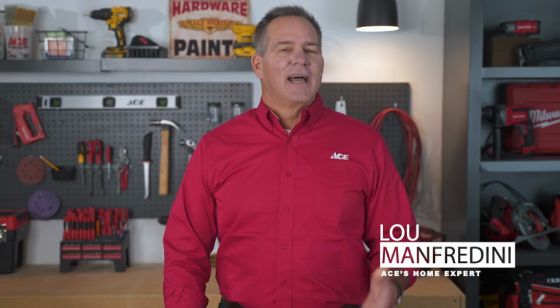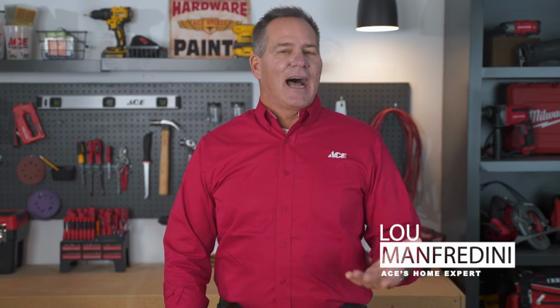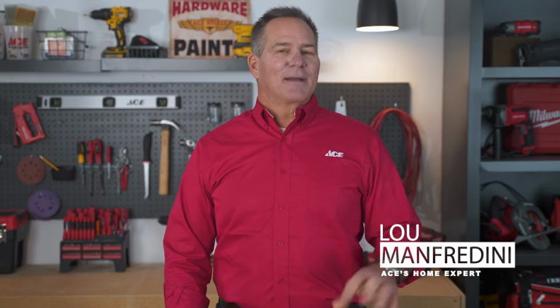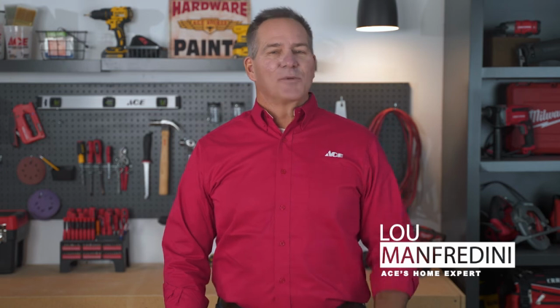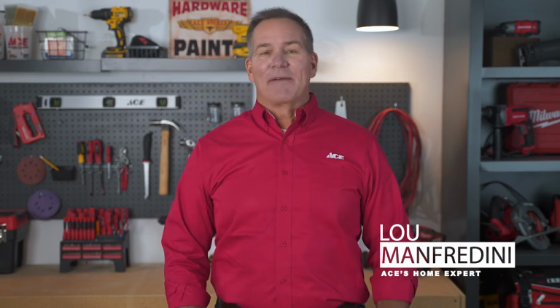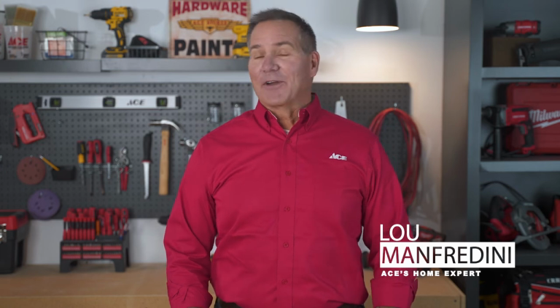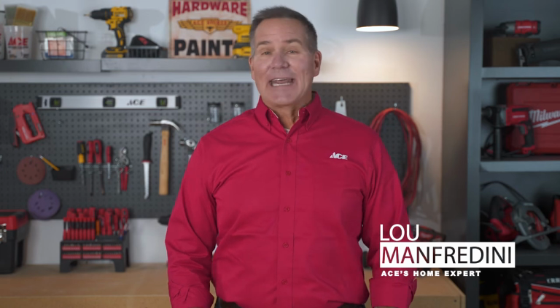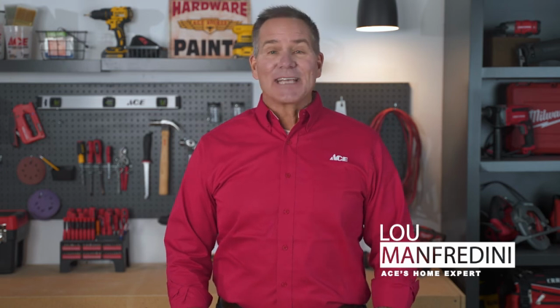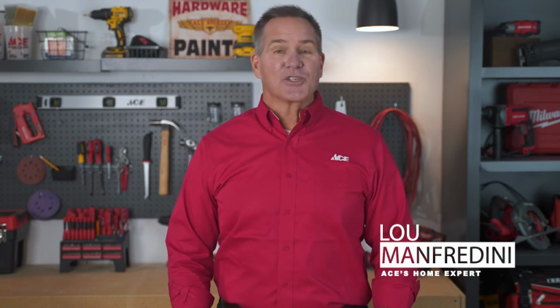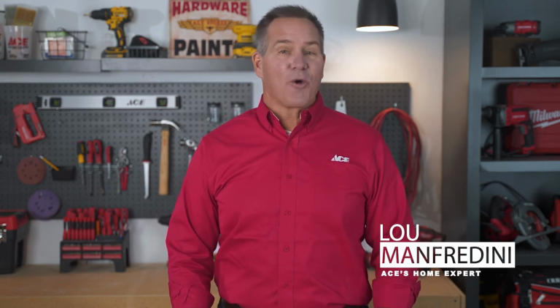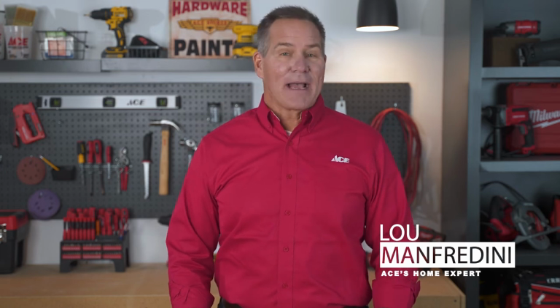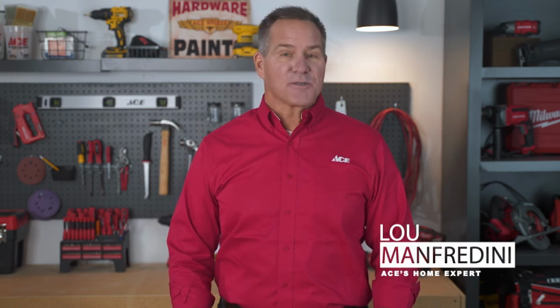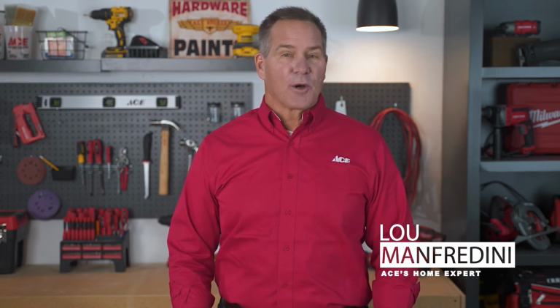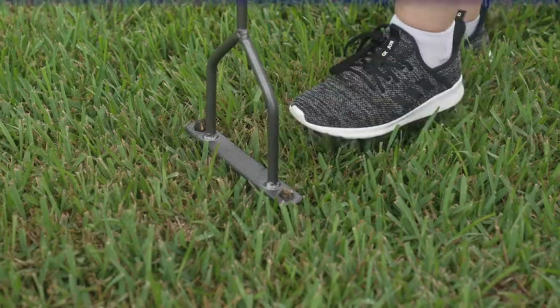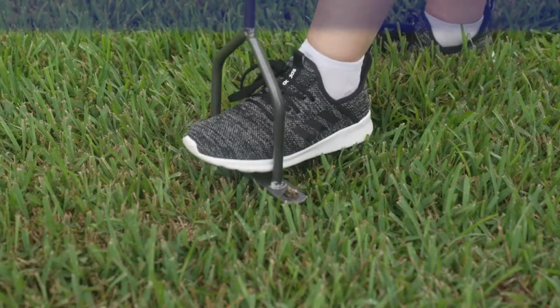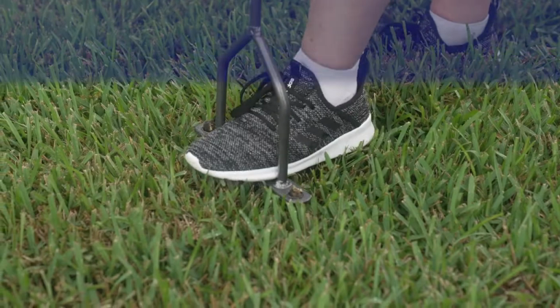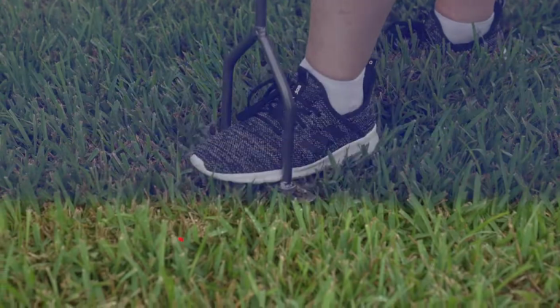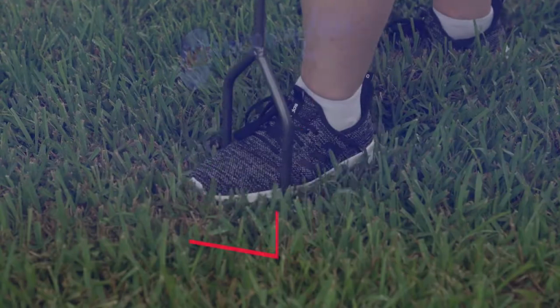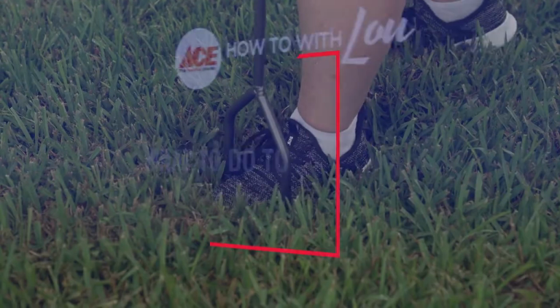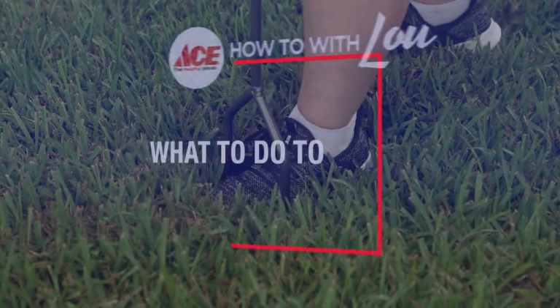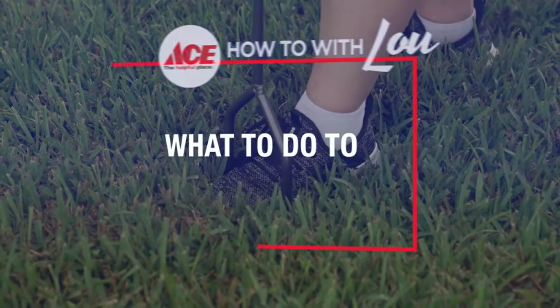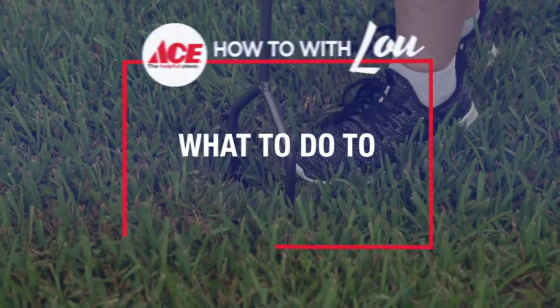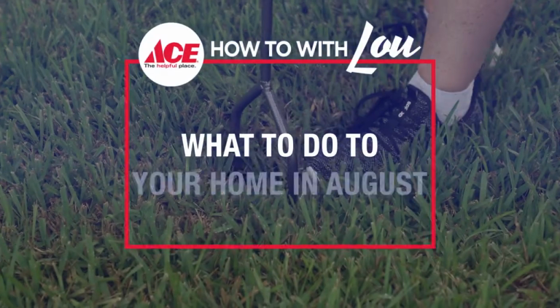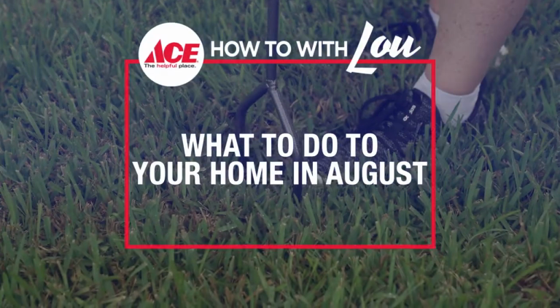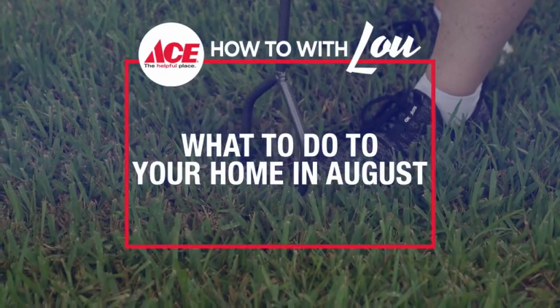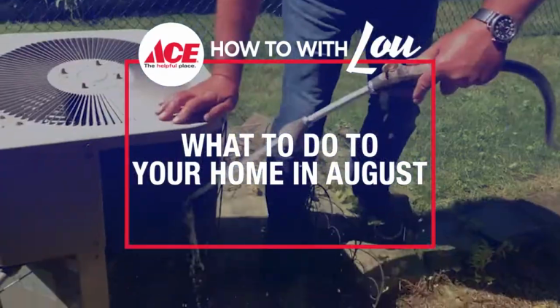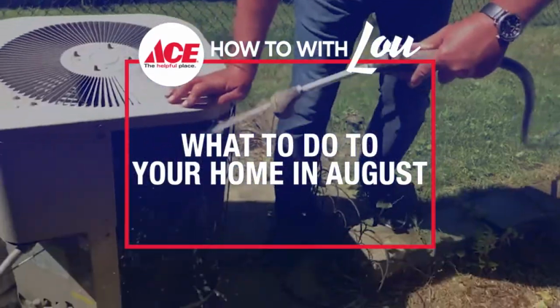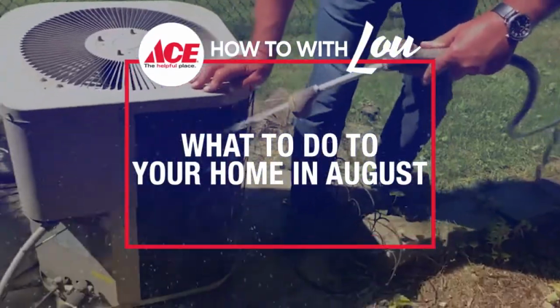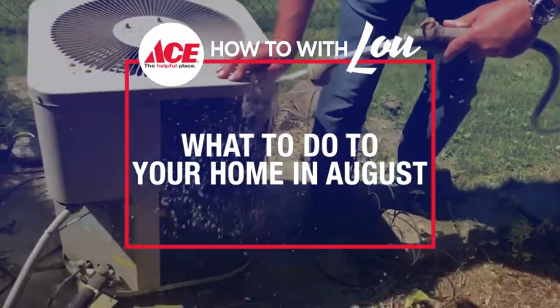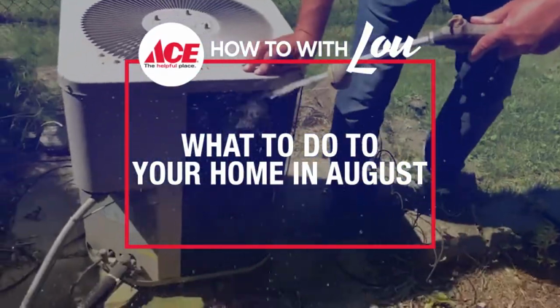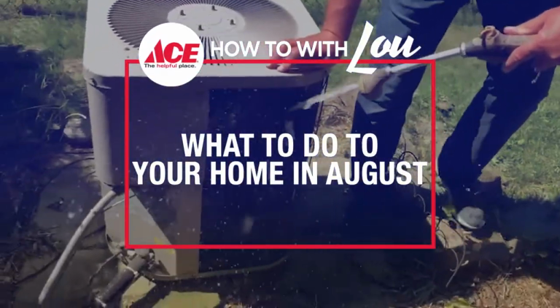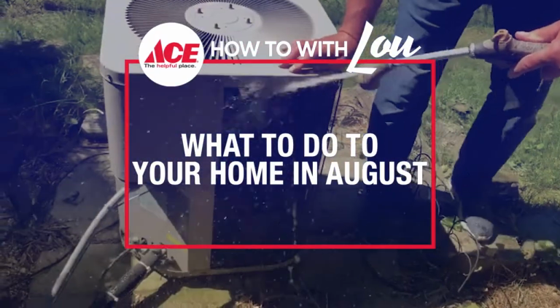Hi, I'm Lou Manfredini, ACE's home expert, with my five to-do's for August. Let's get started.